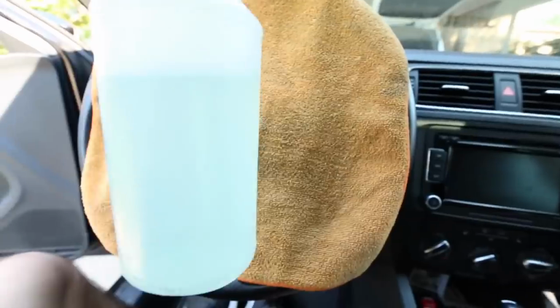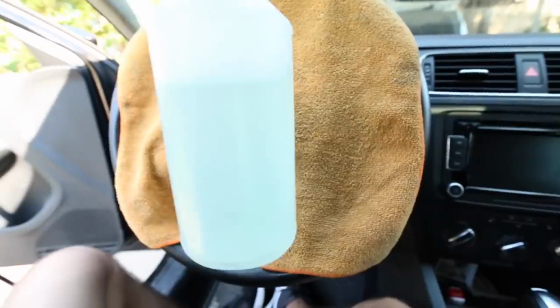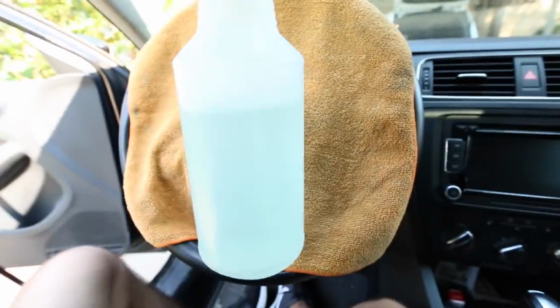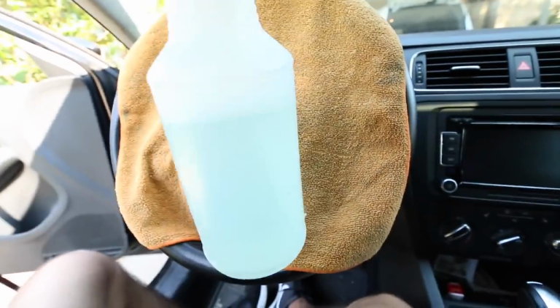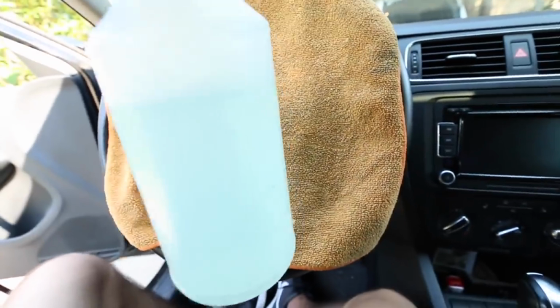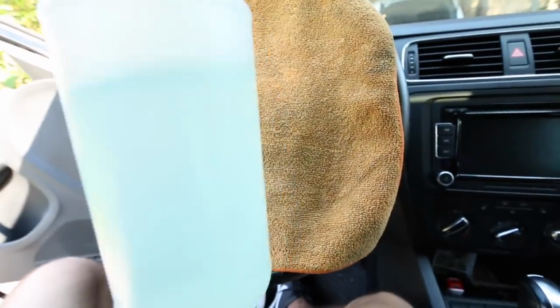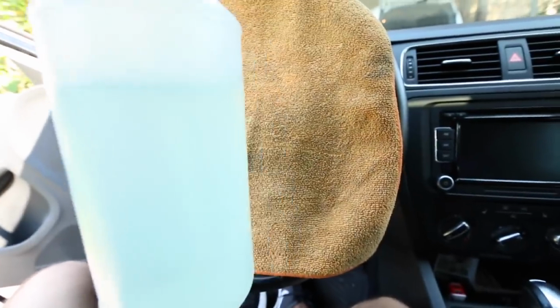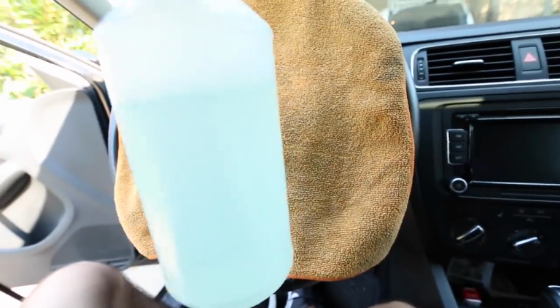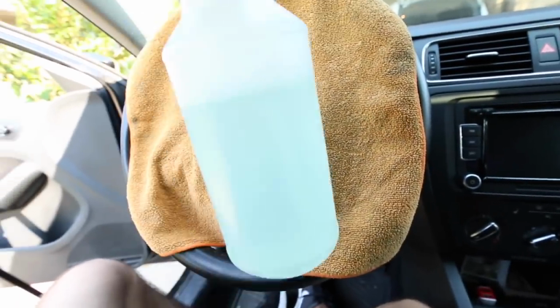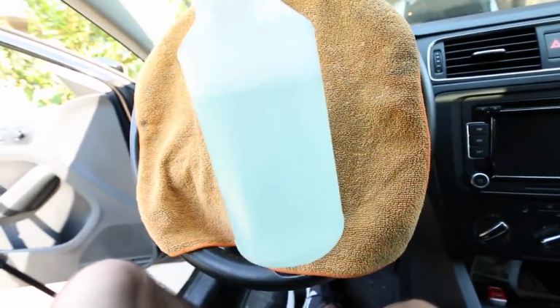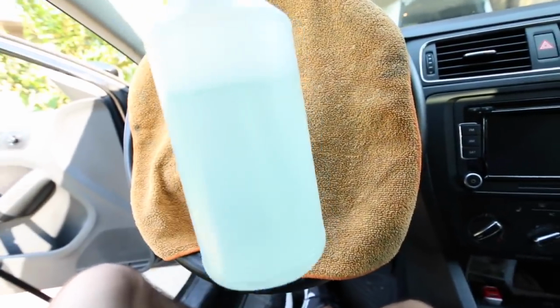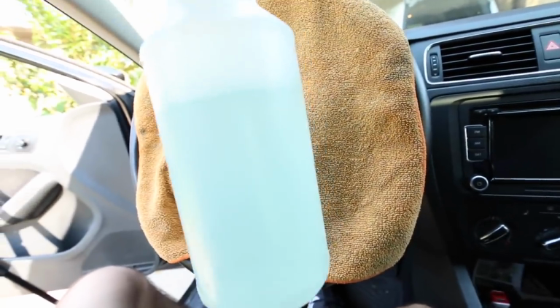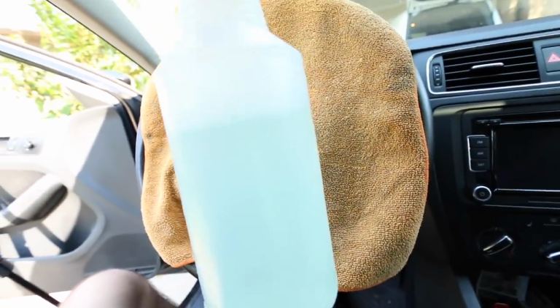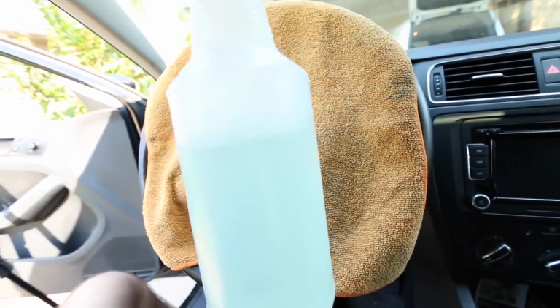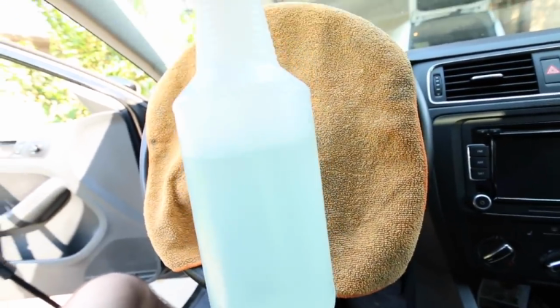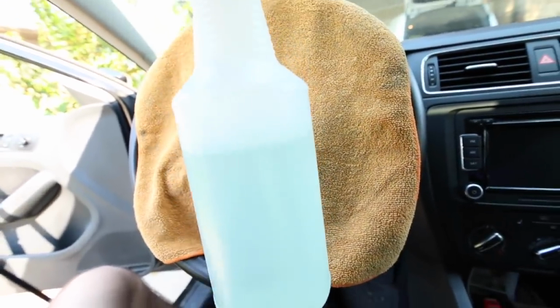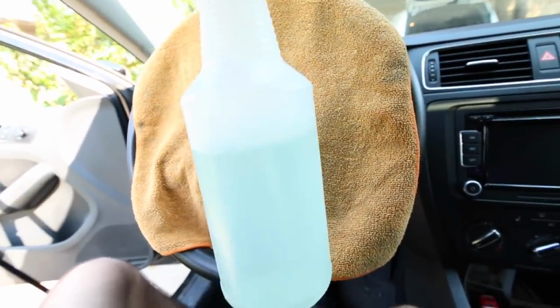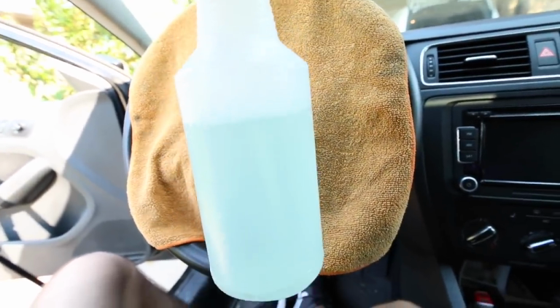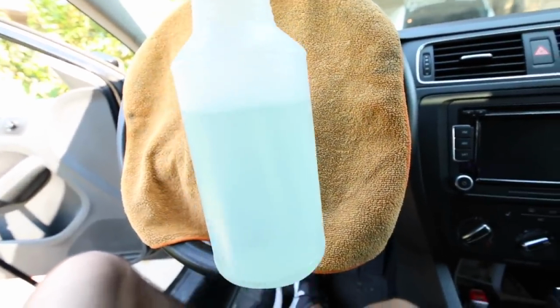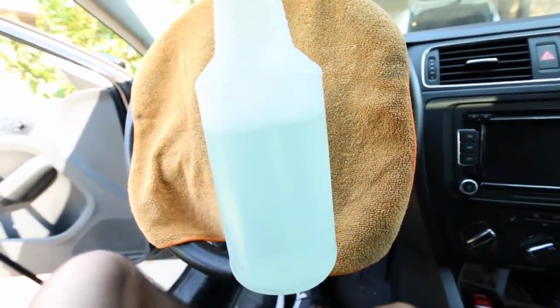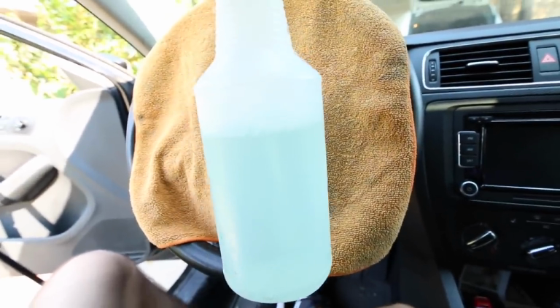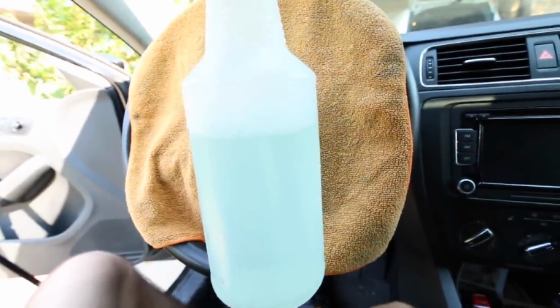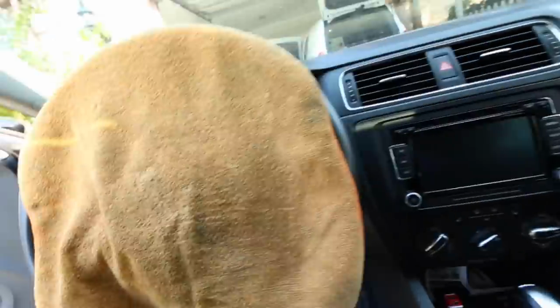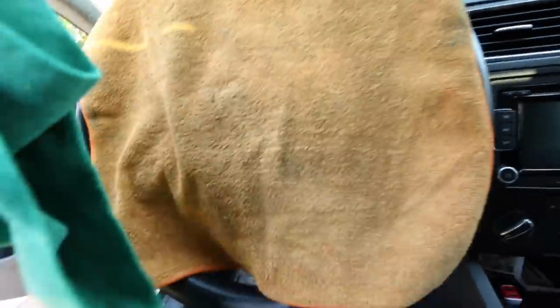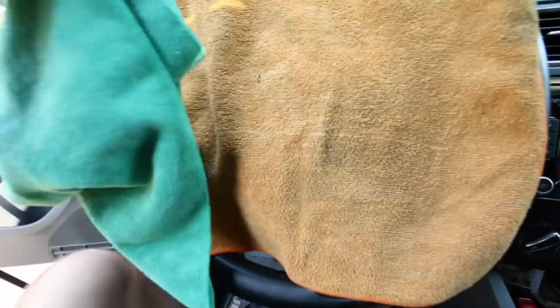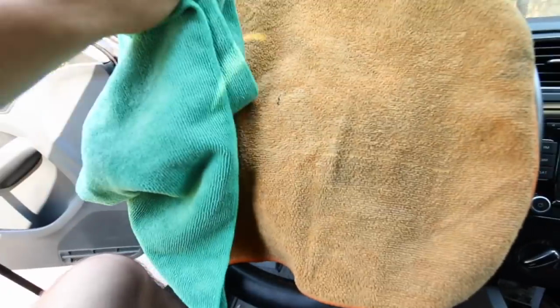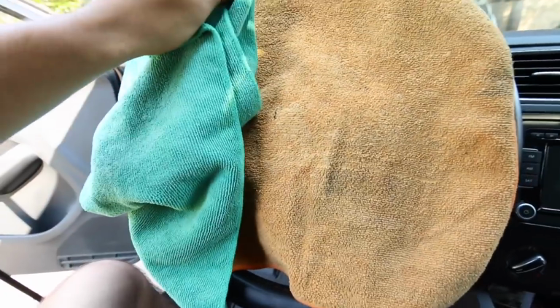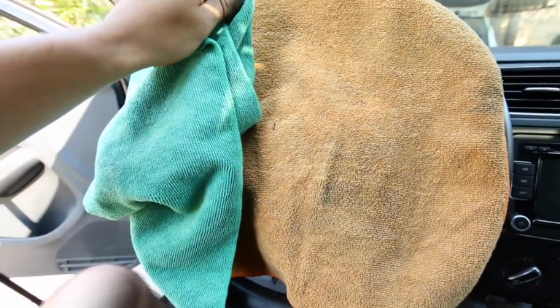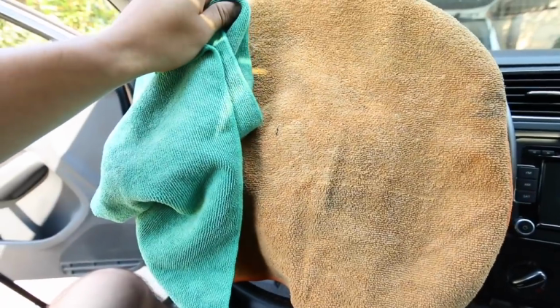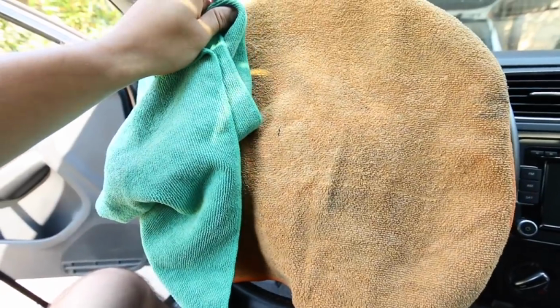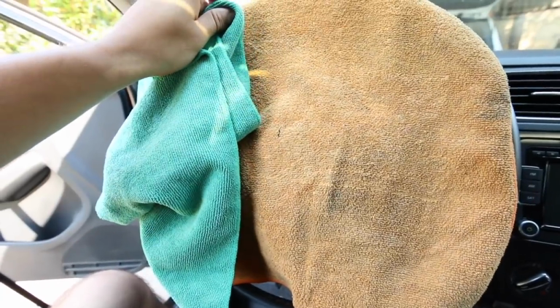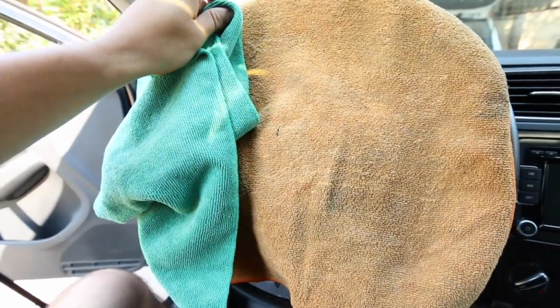Then we have Meguiar's D101 All Purpose Cleaner diluted 10 to 1, and finally two different towels.